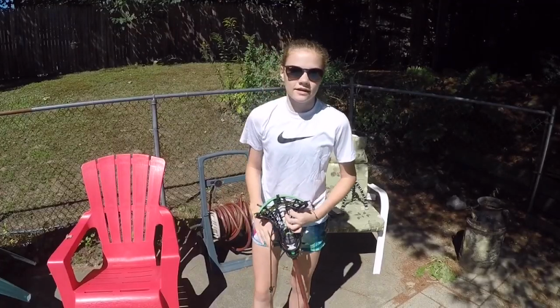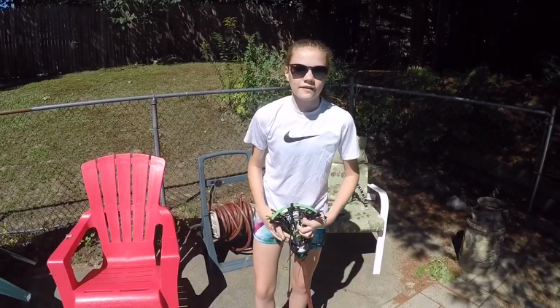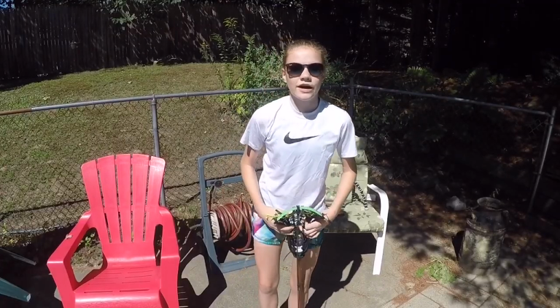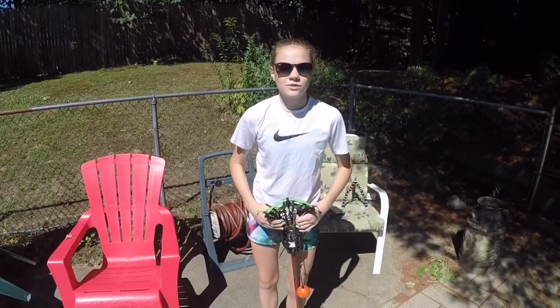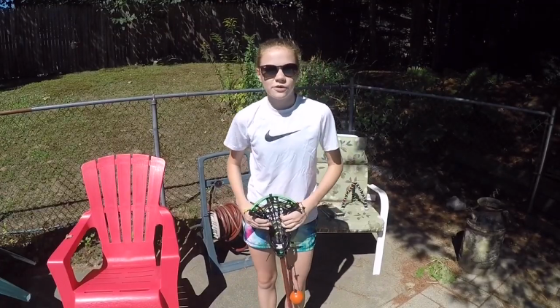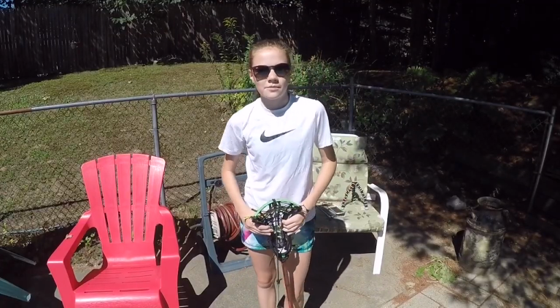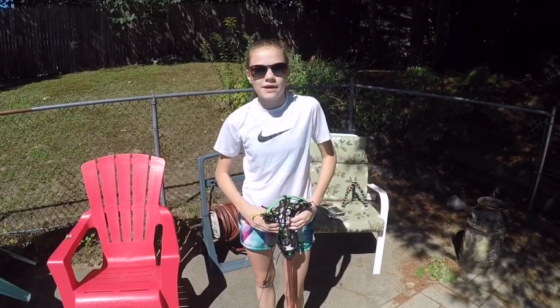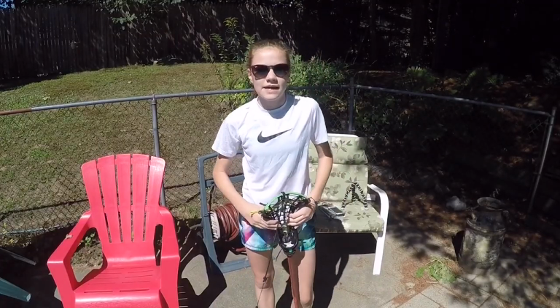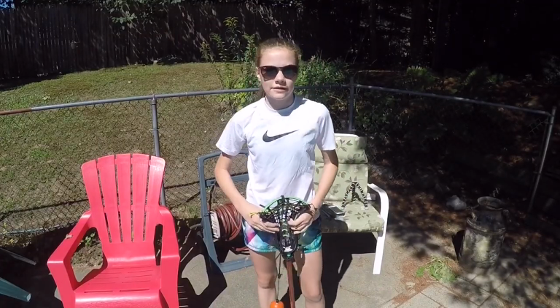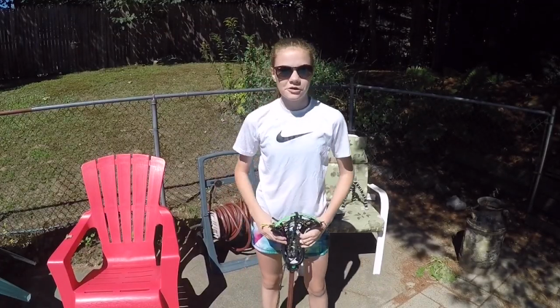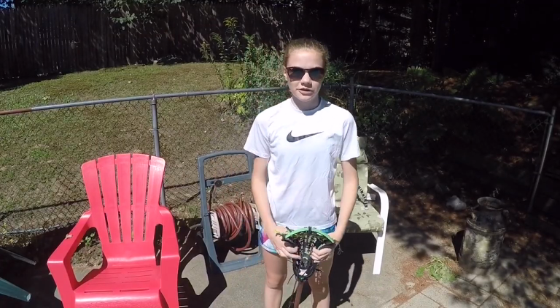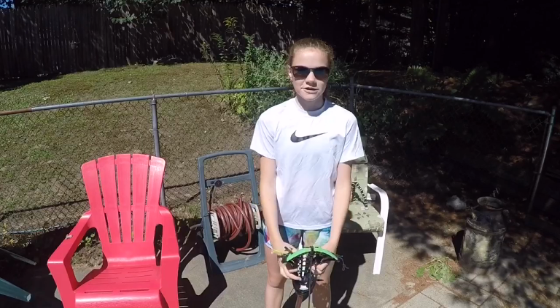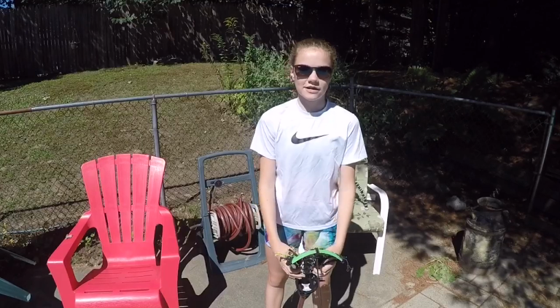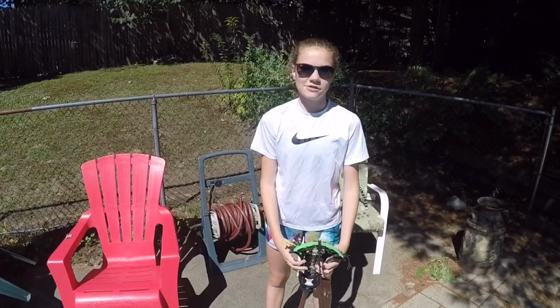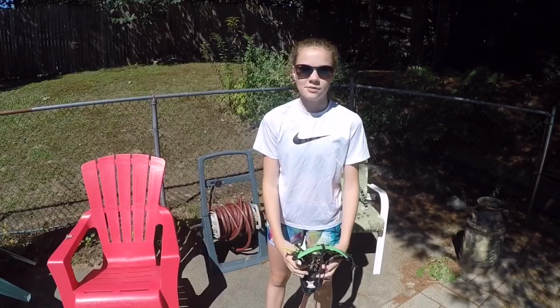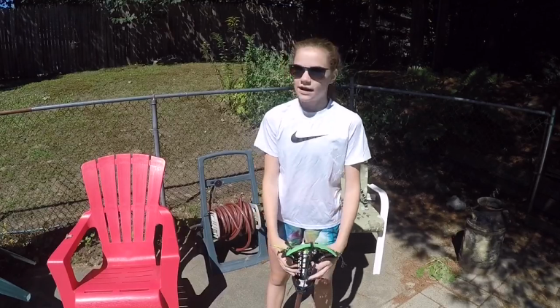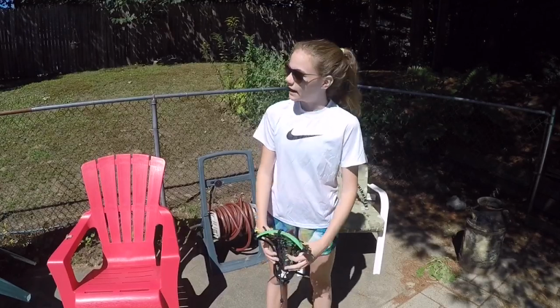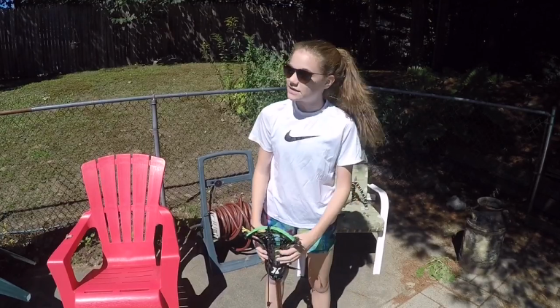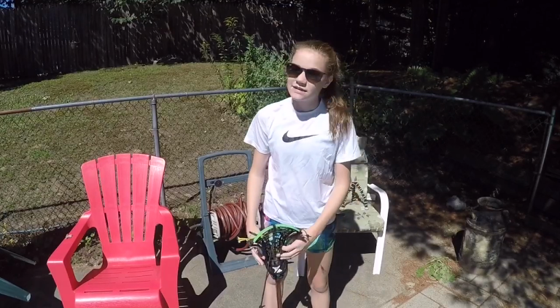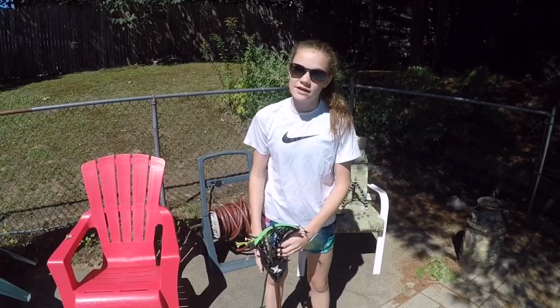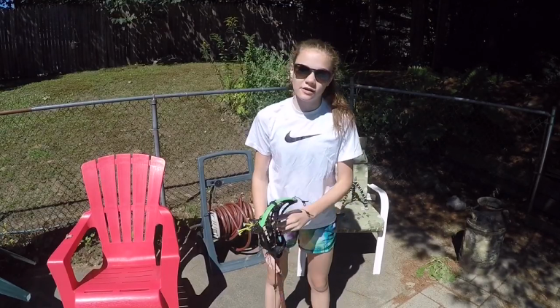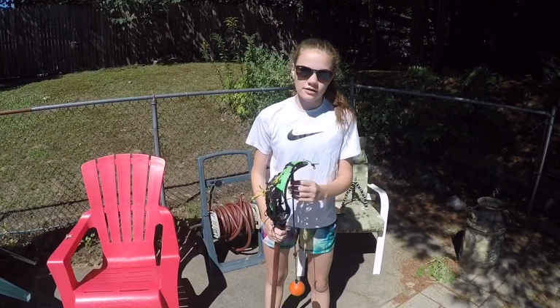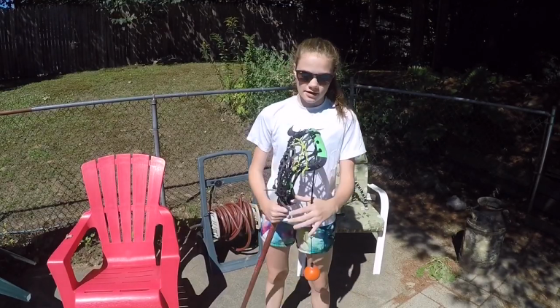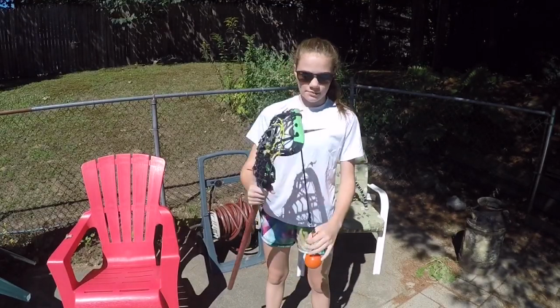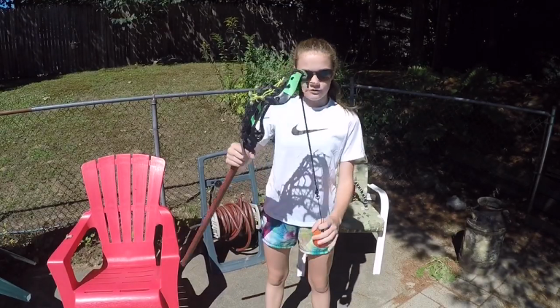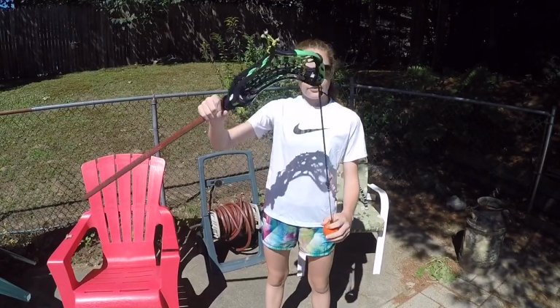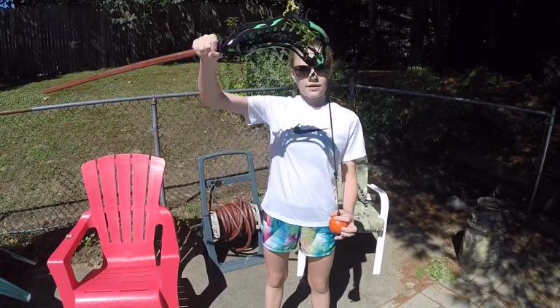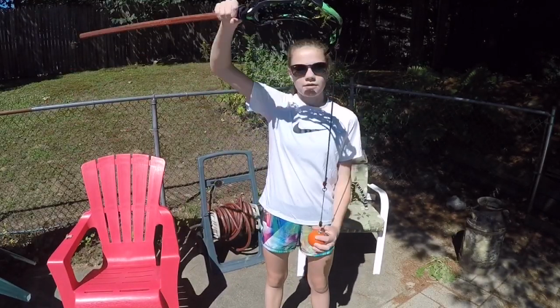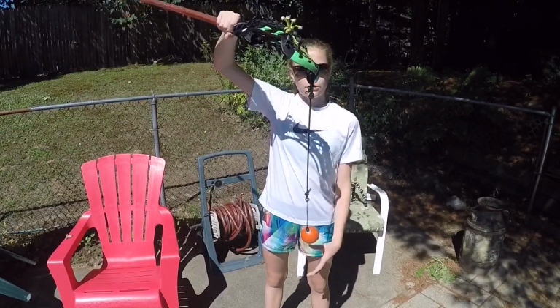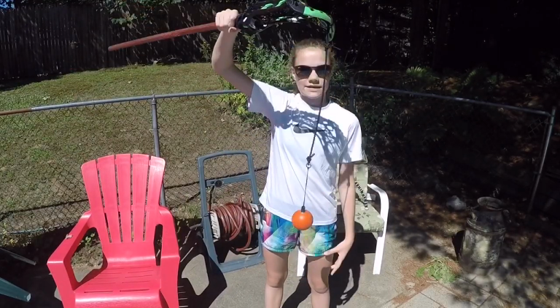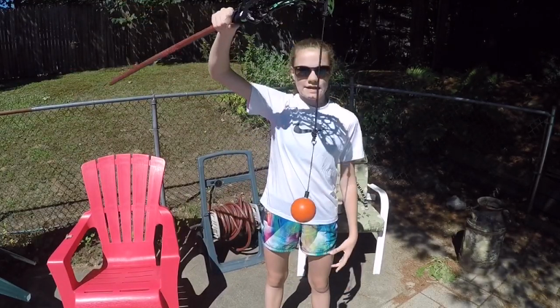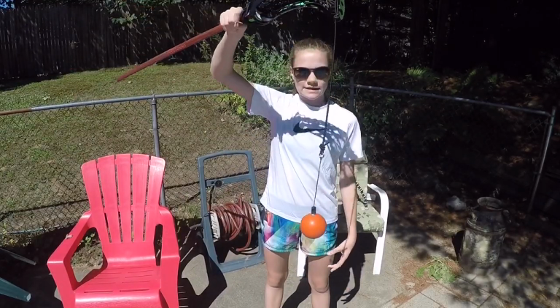Hello guys, what's going on? My name is Kaitlyn, you're watching No More Girls Across YouTube, and in today's video I'm reviewing the Quick Sticks.